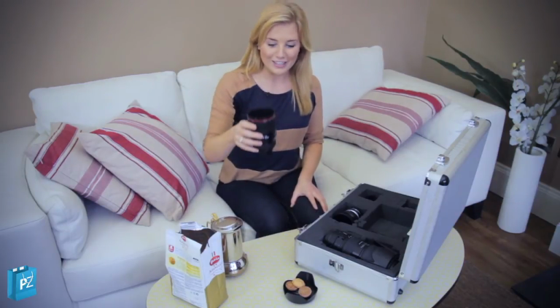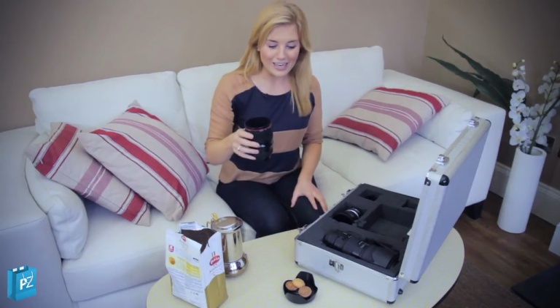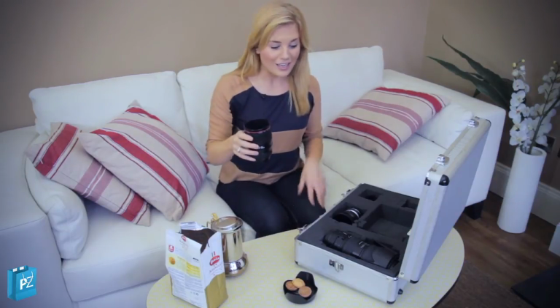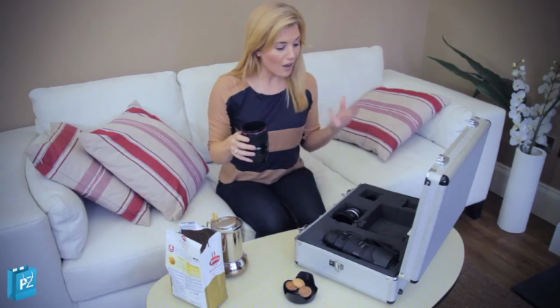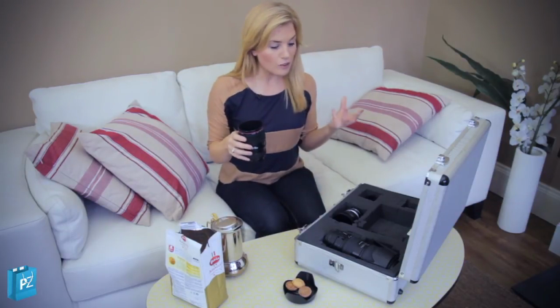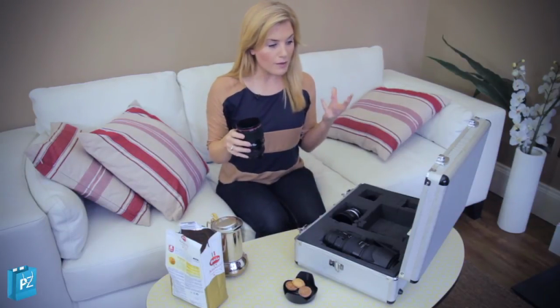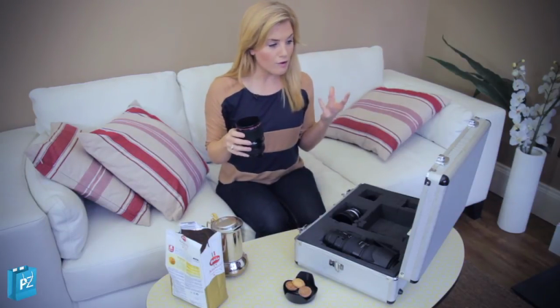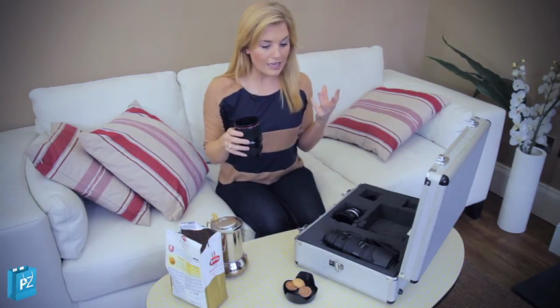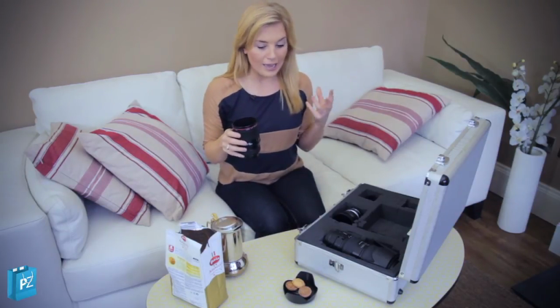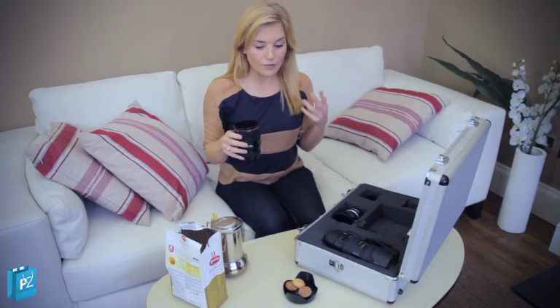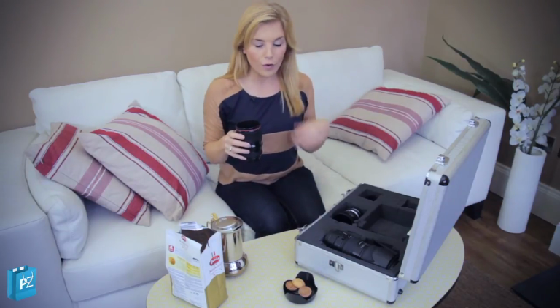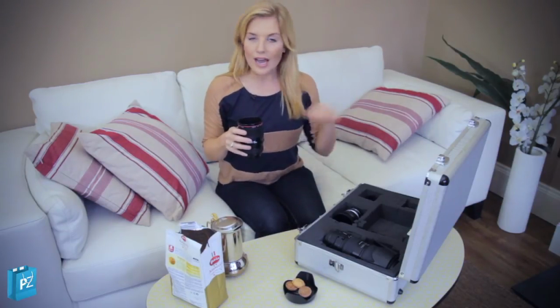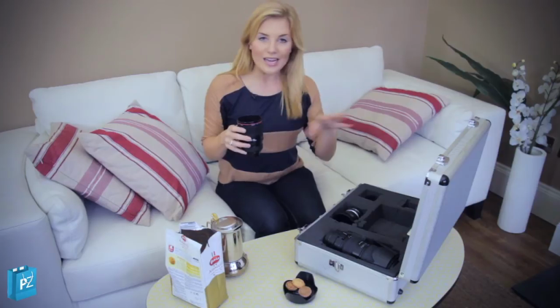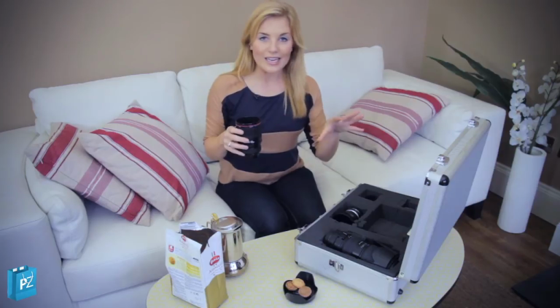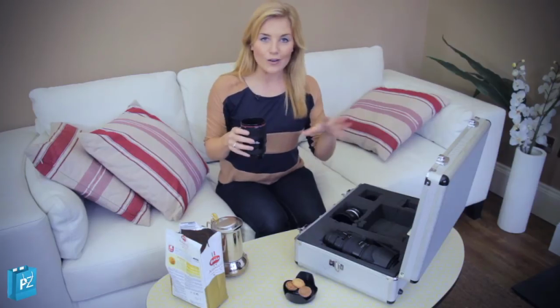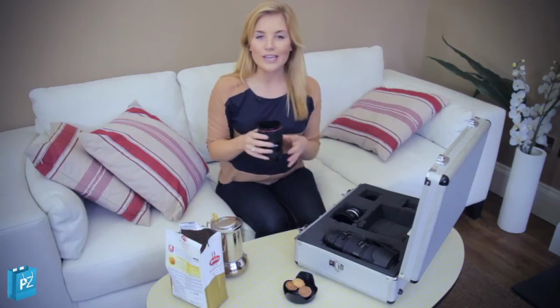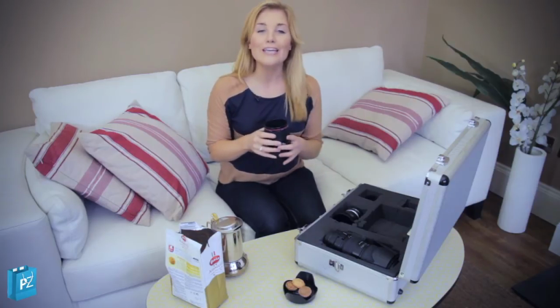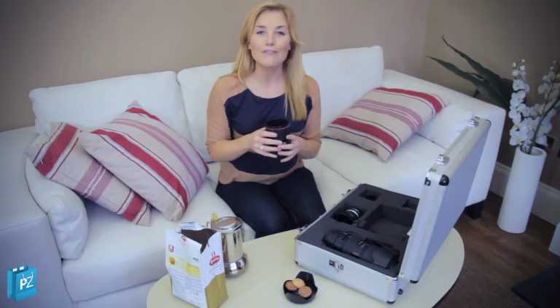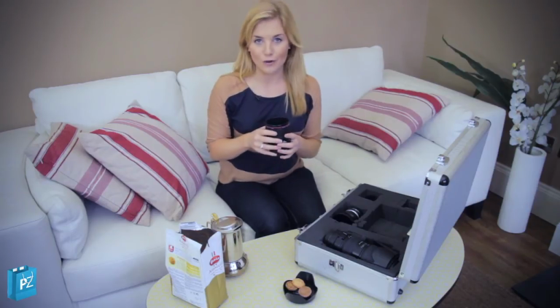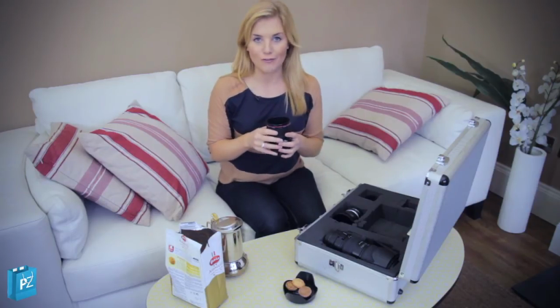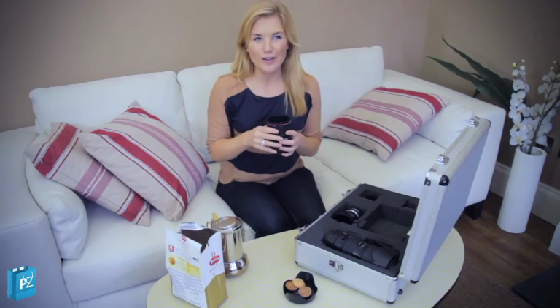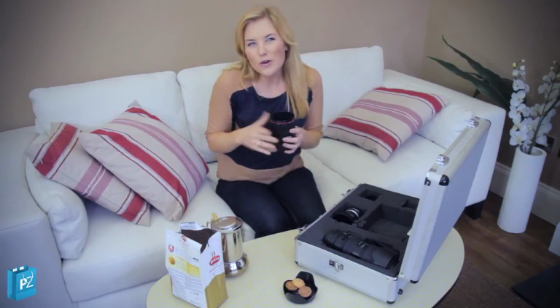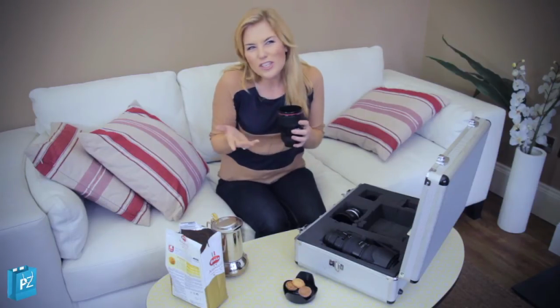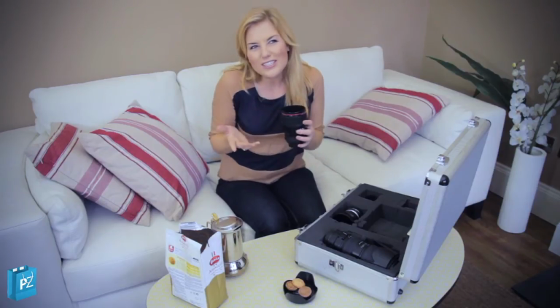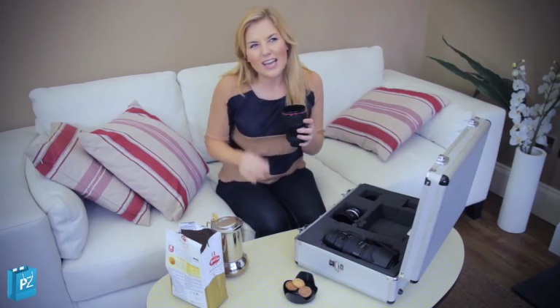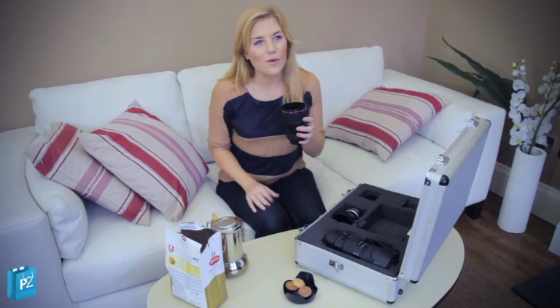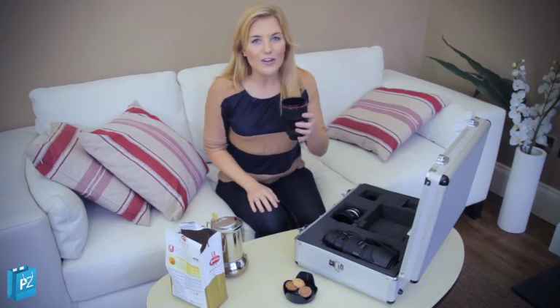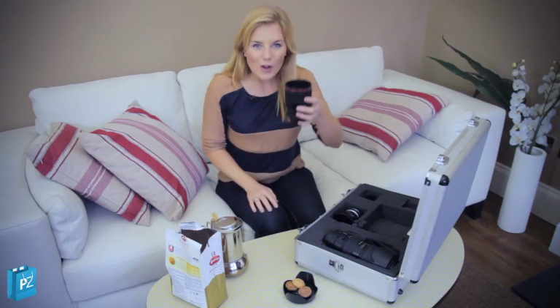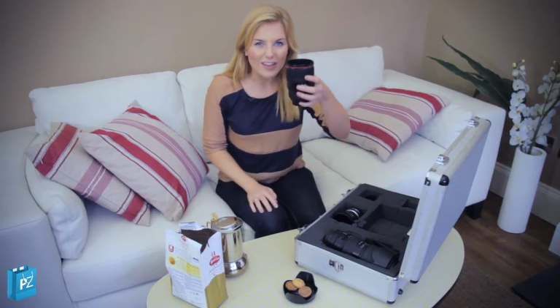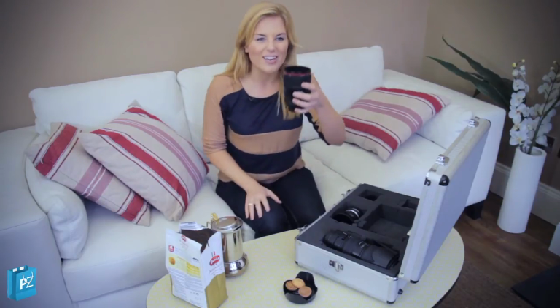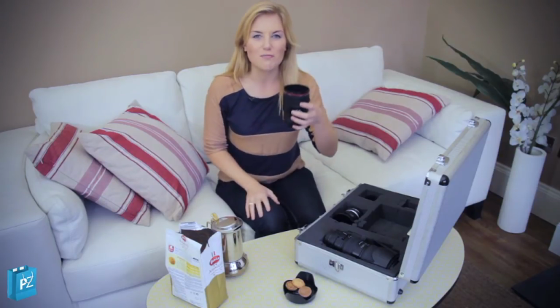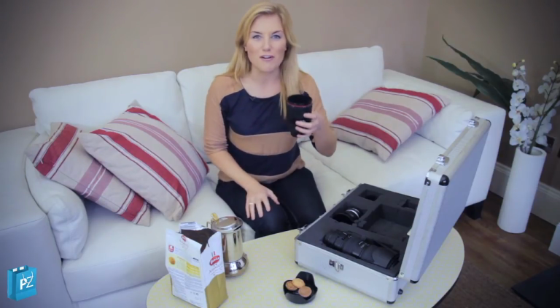Cheers! I think this would be a brilliant gift for any geek or keen photographer, or just anyone who likes a nice brew.